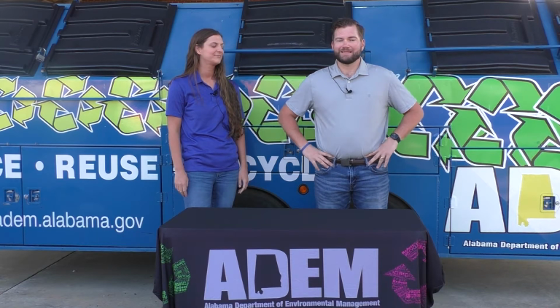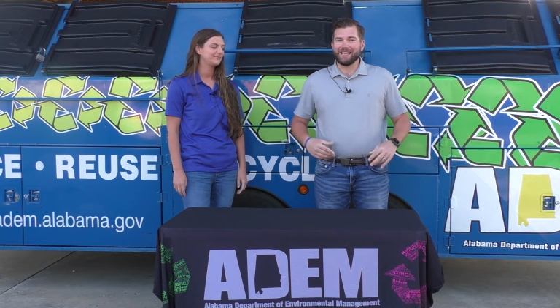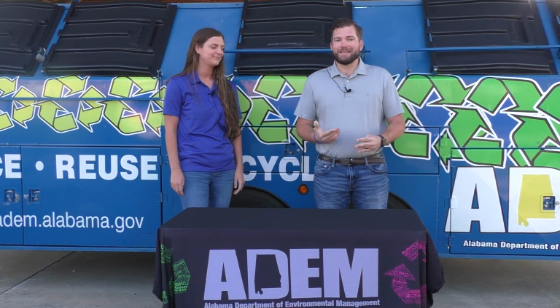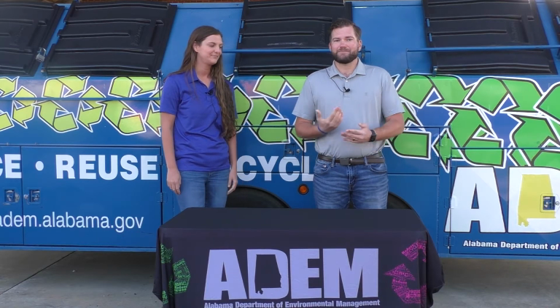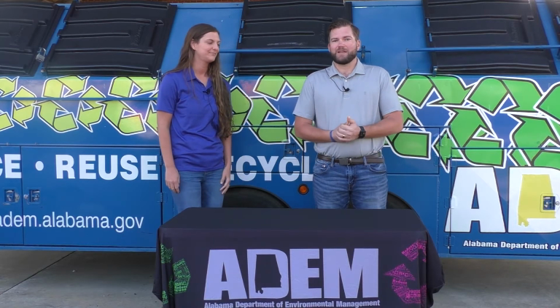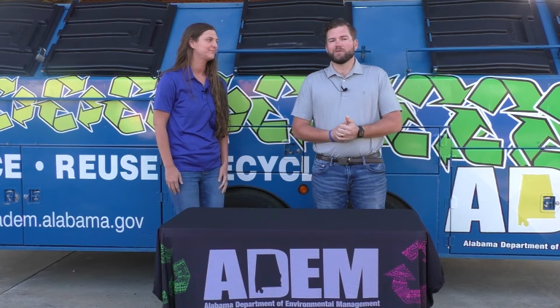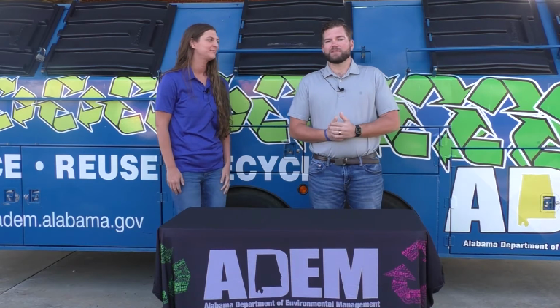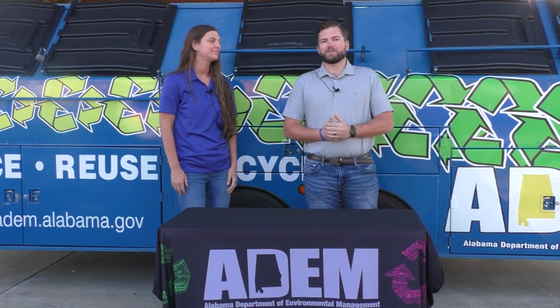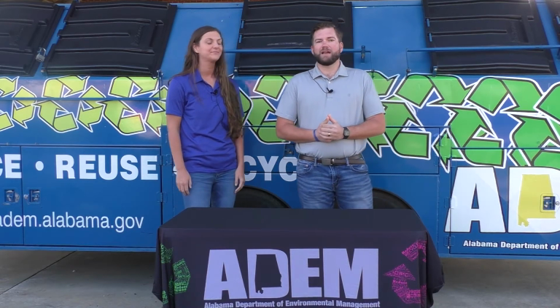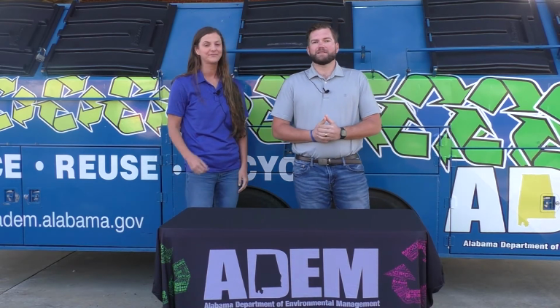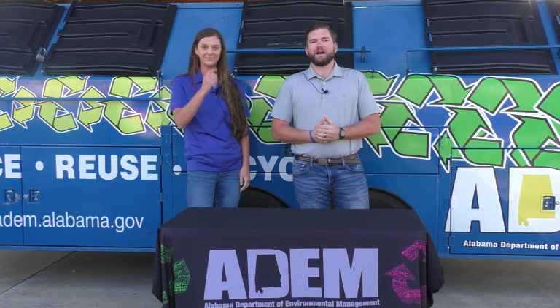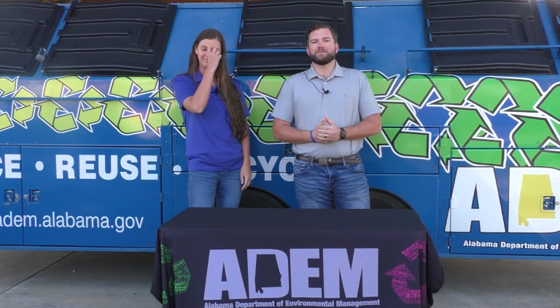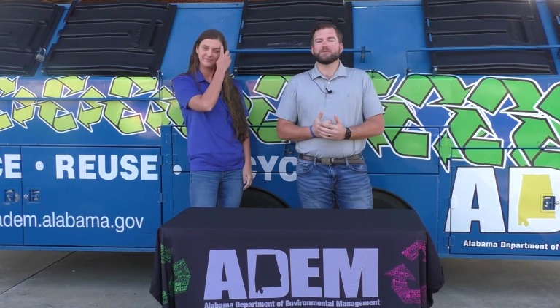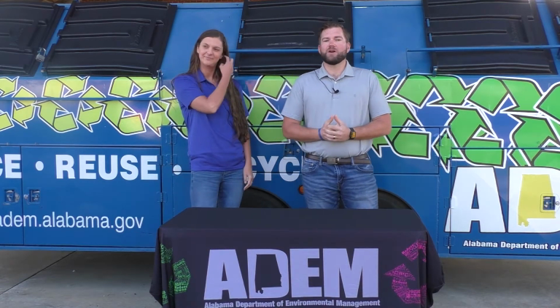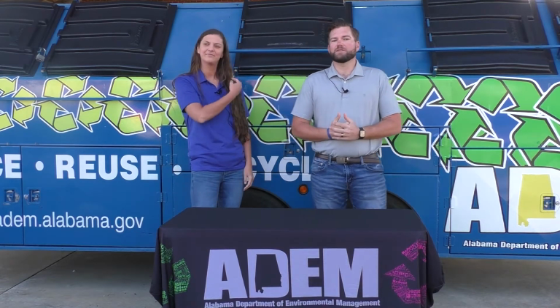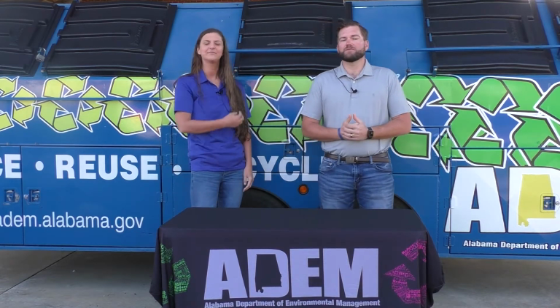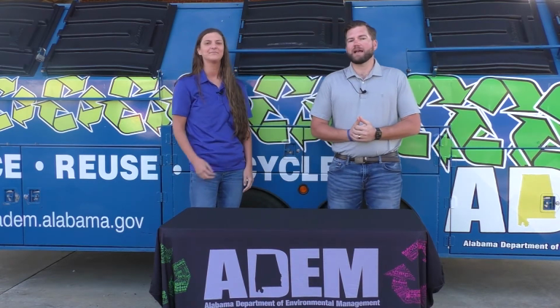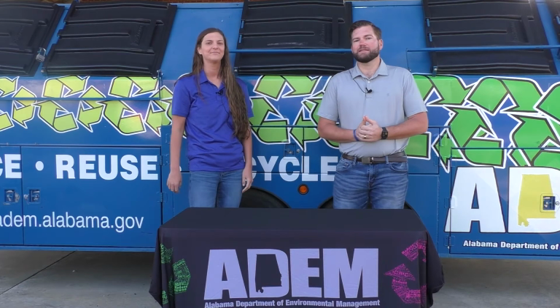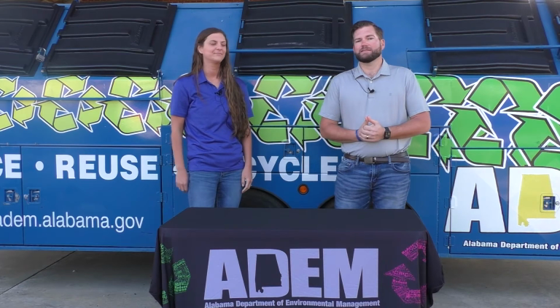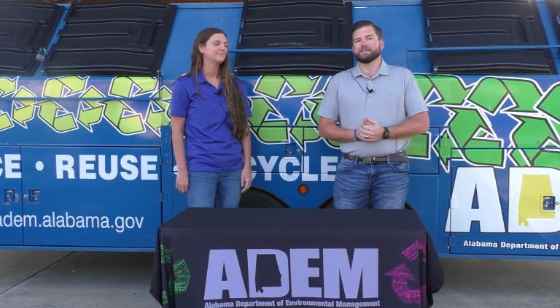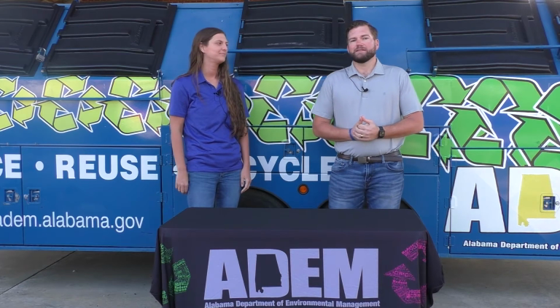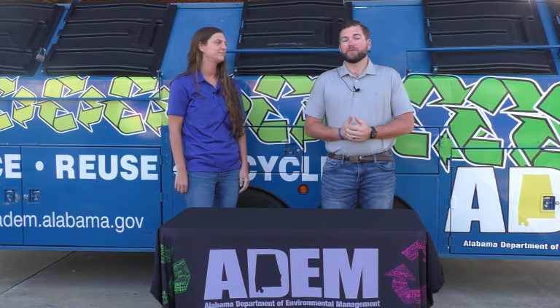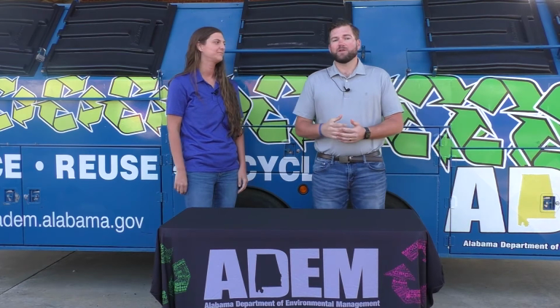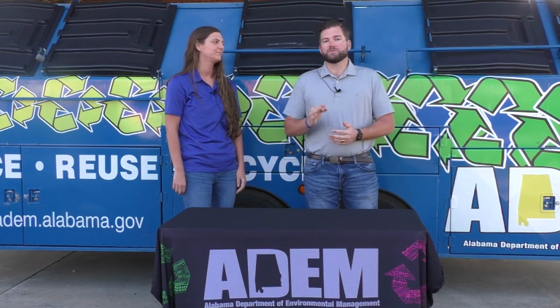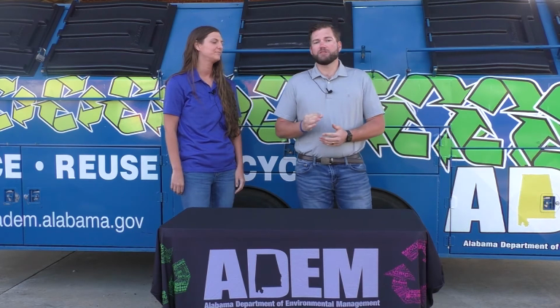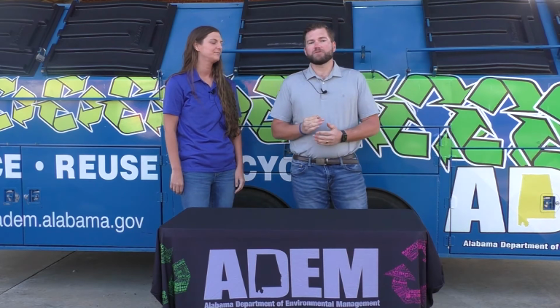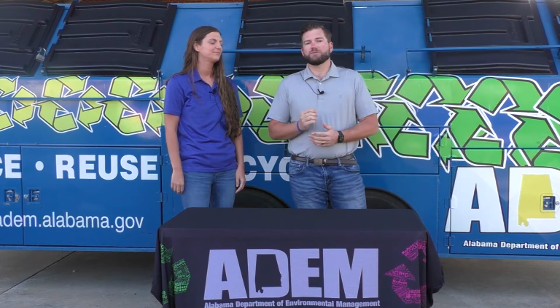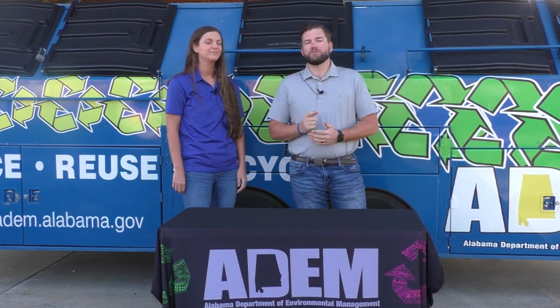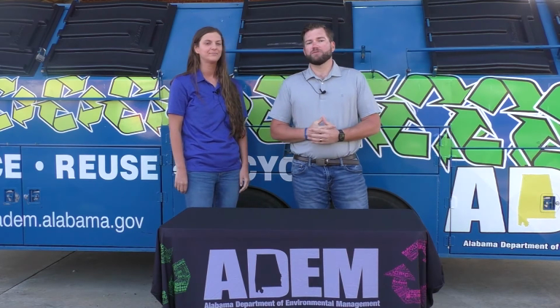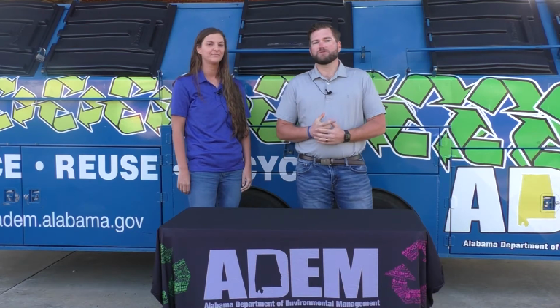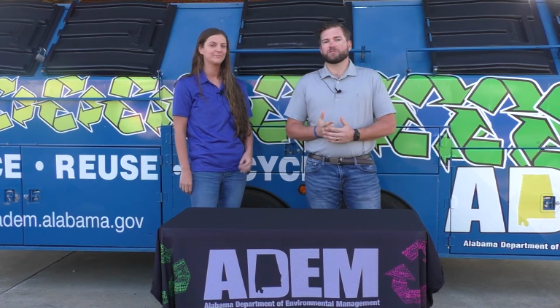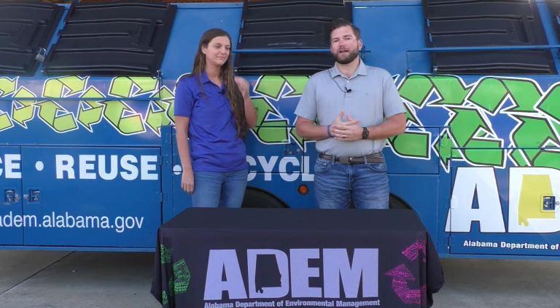Today we're going to talk to you guys about the three R's of recycling. The three R's are reduce, reuse, recycle.